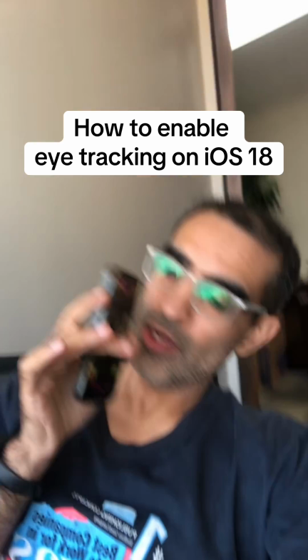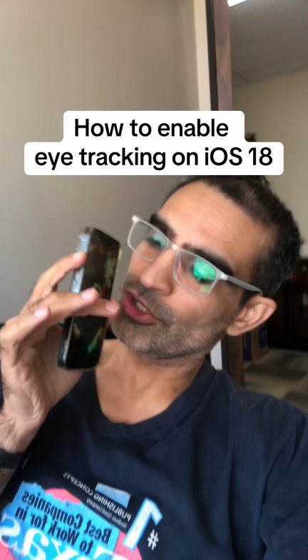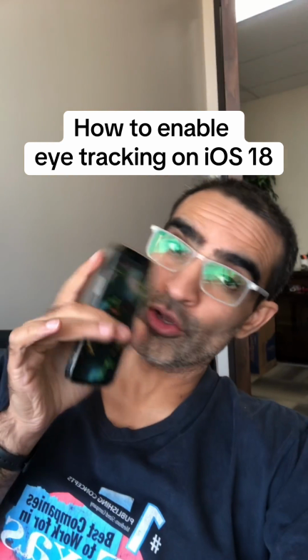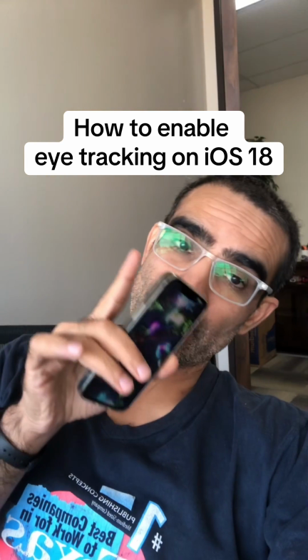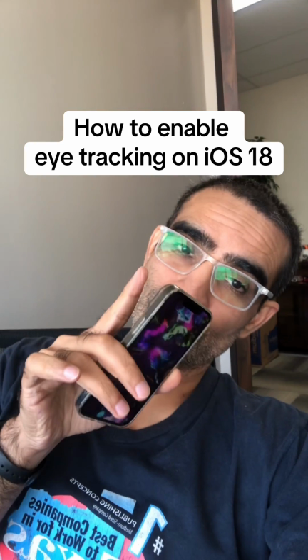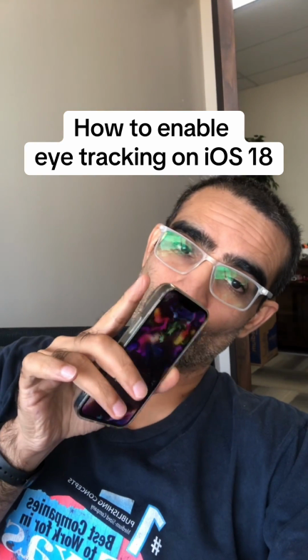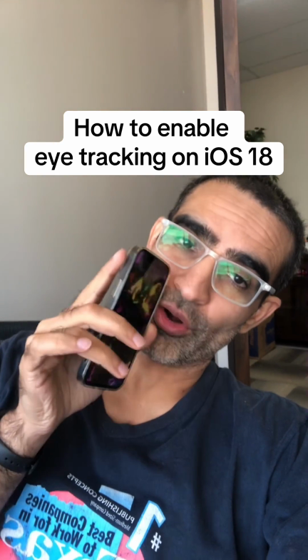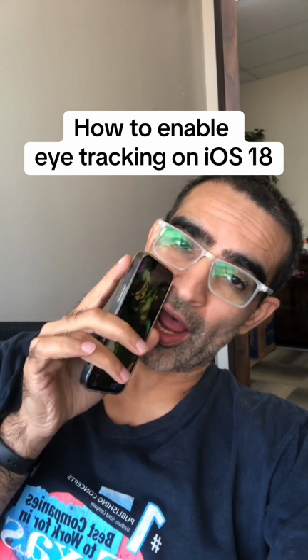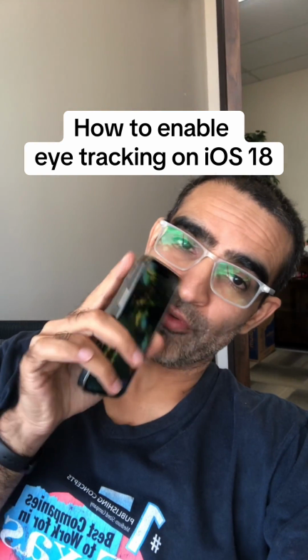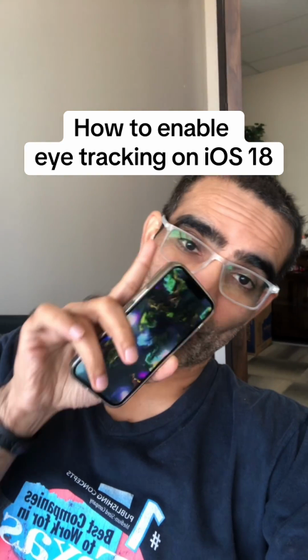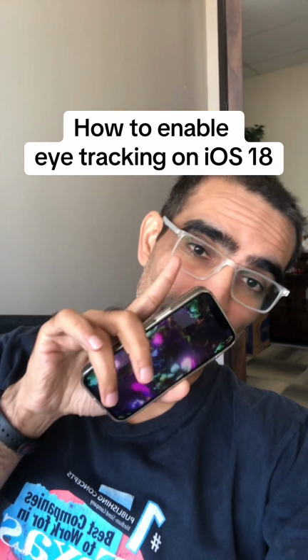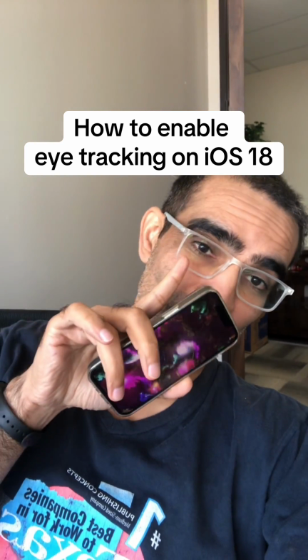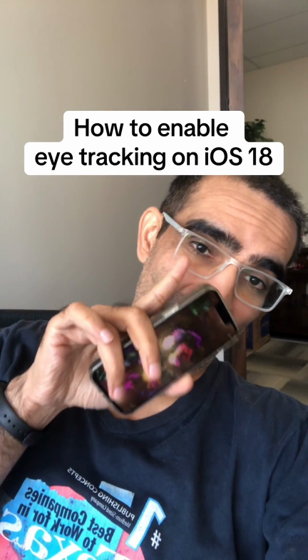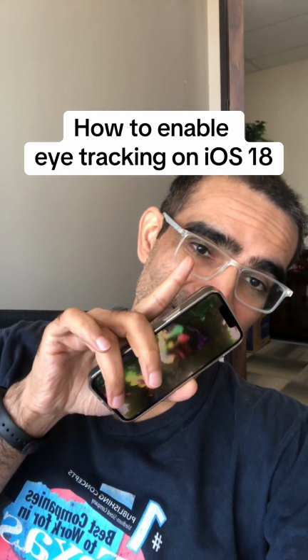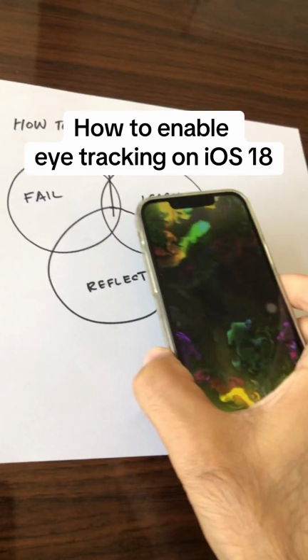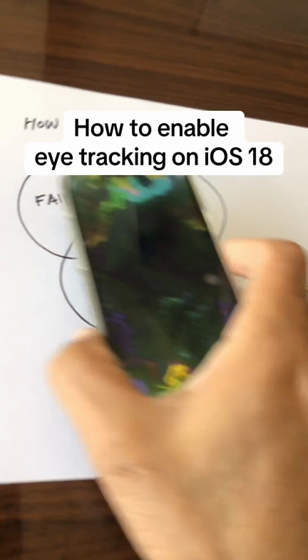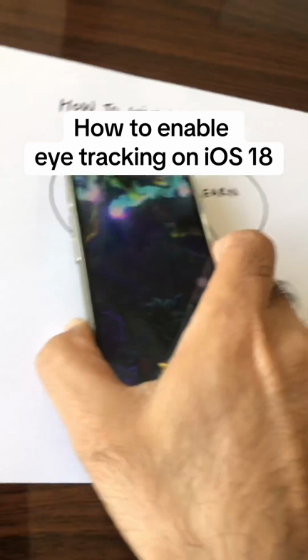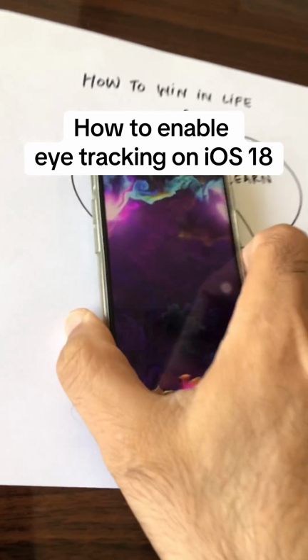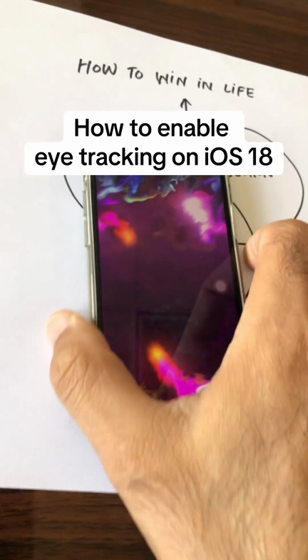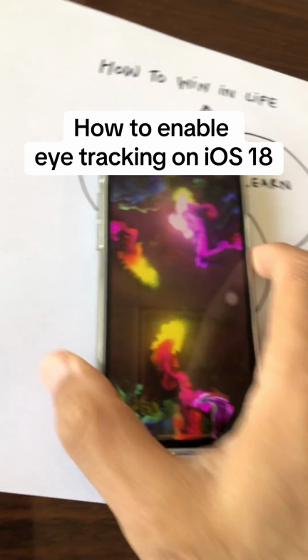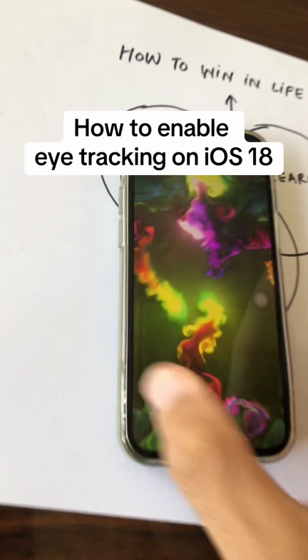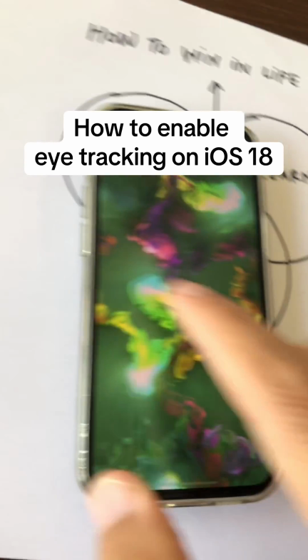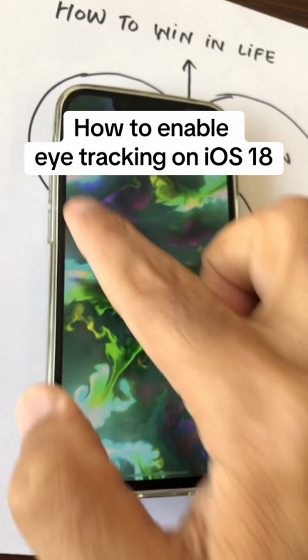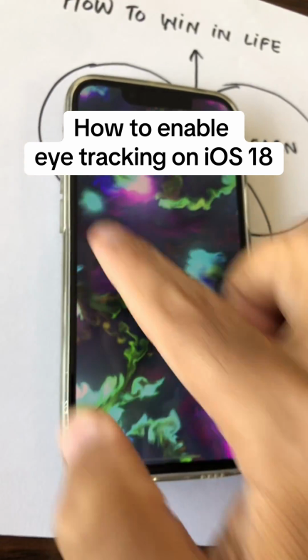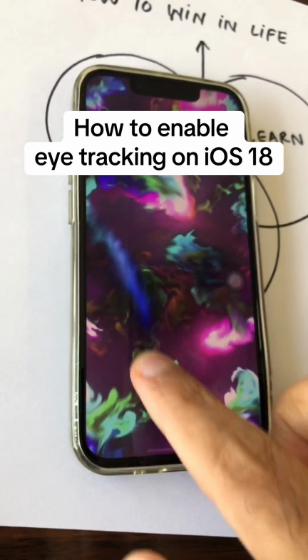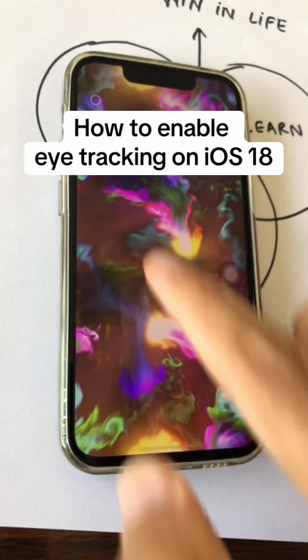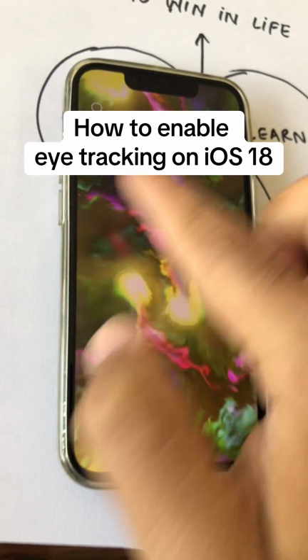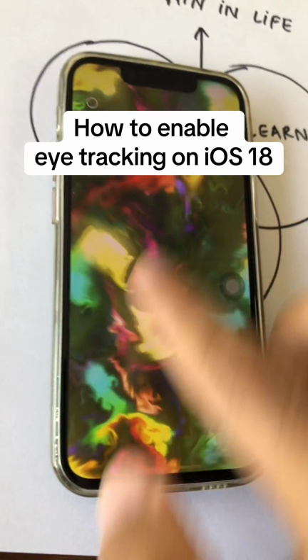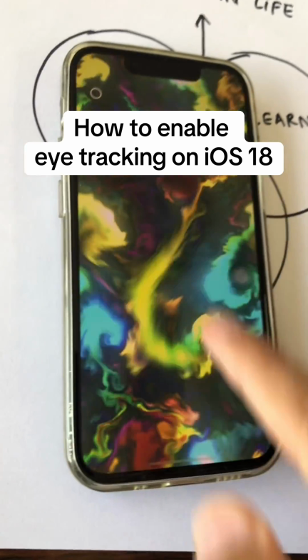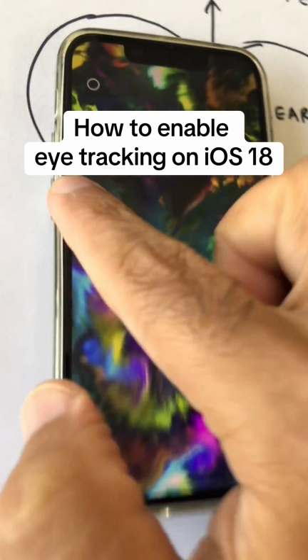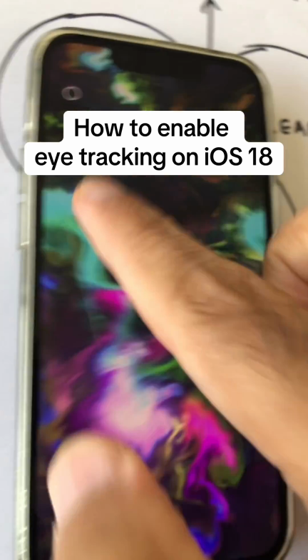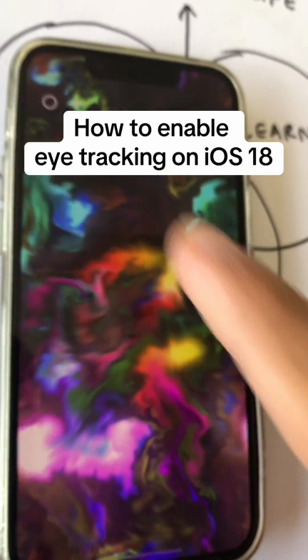Did you know you can control your iPhone with your eyes? It's a brand new feature in iOS 18 and let me show you how to set it up.